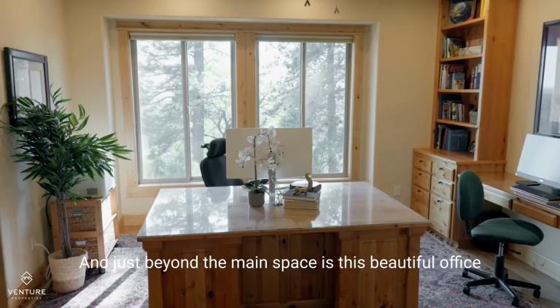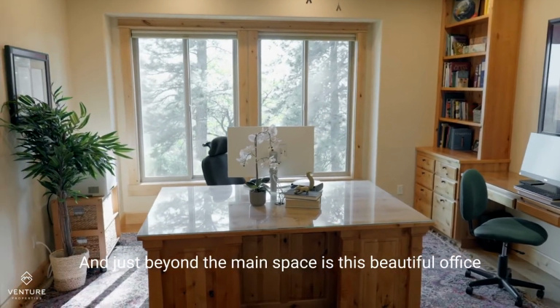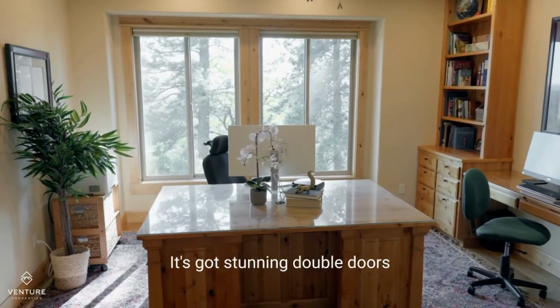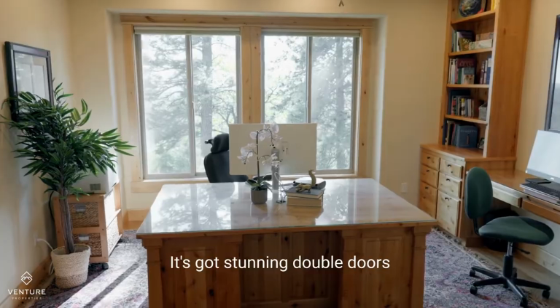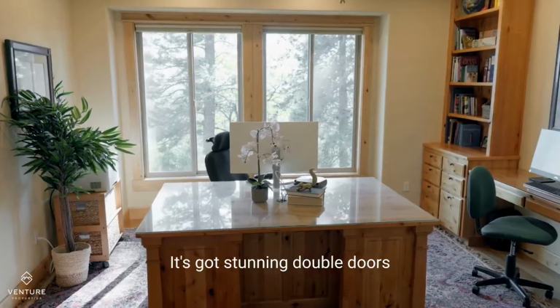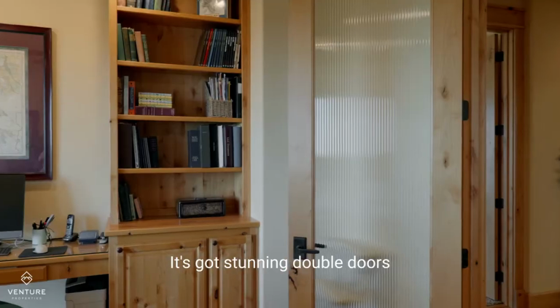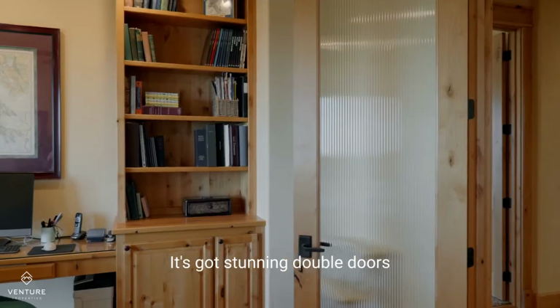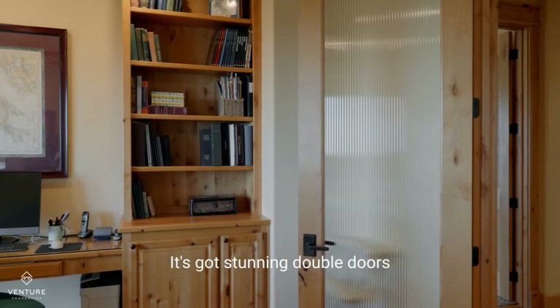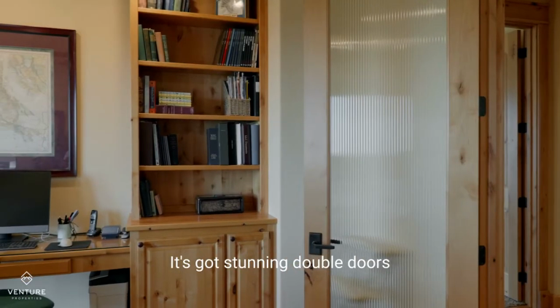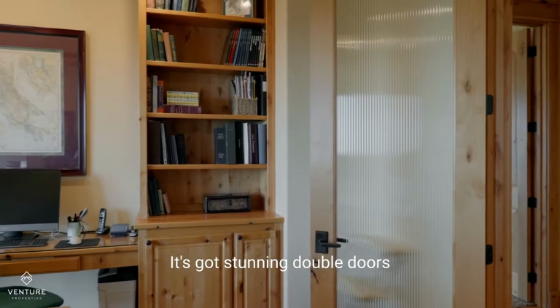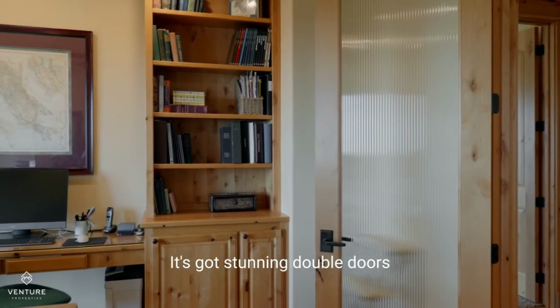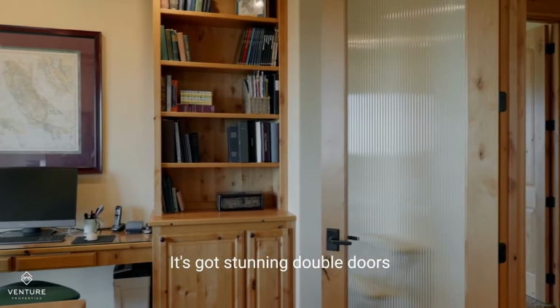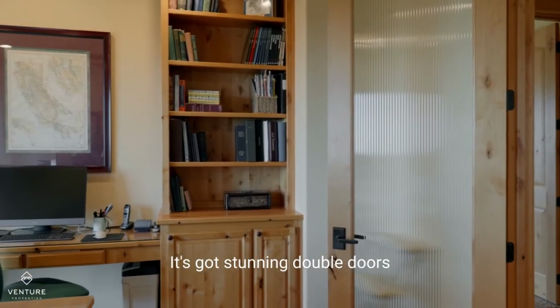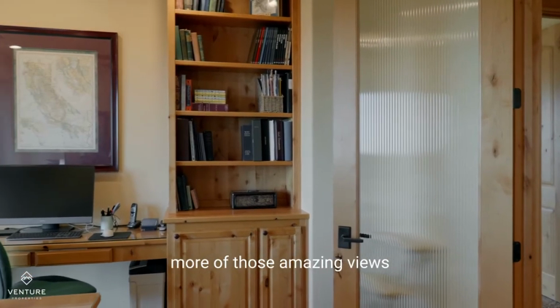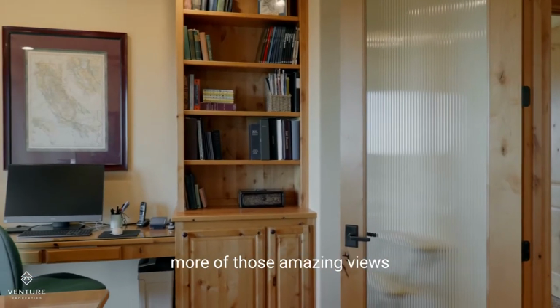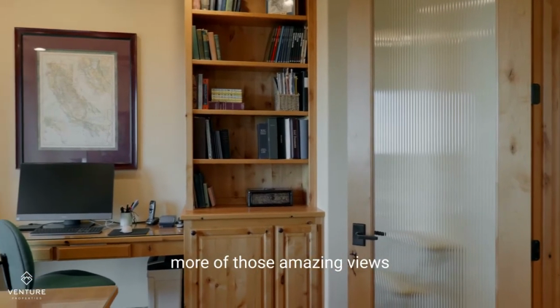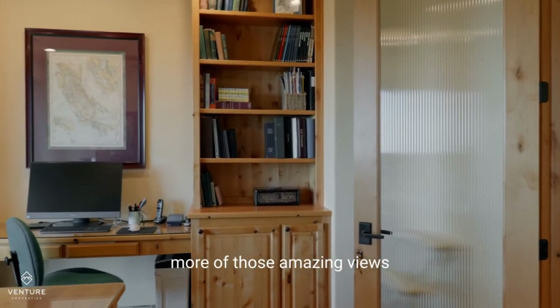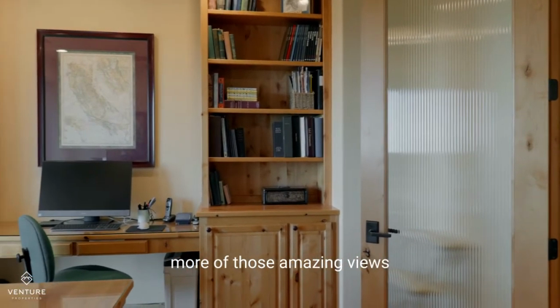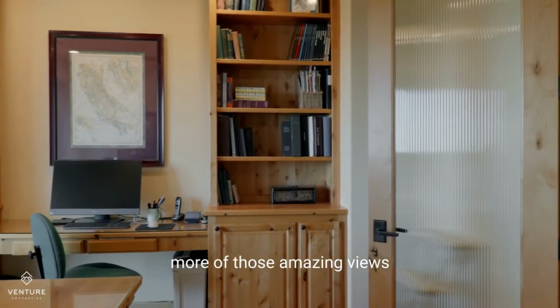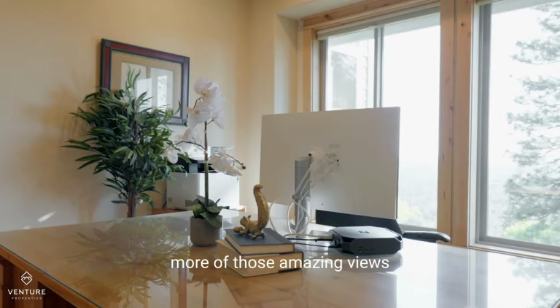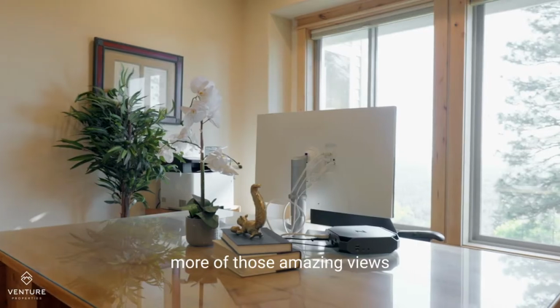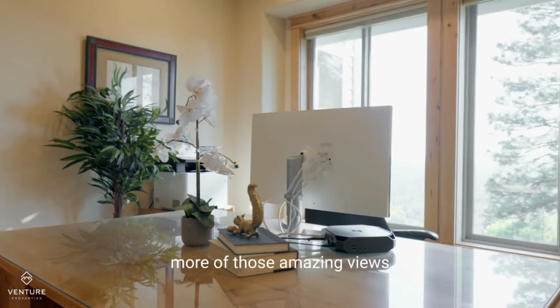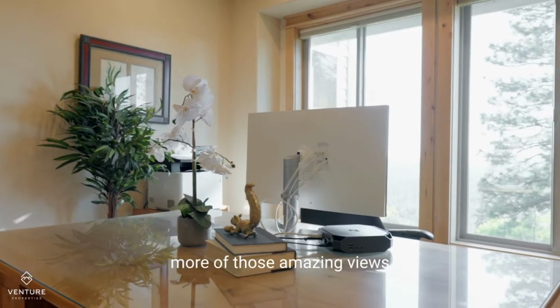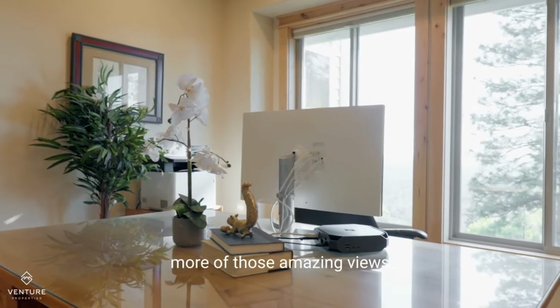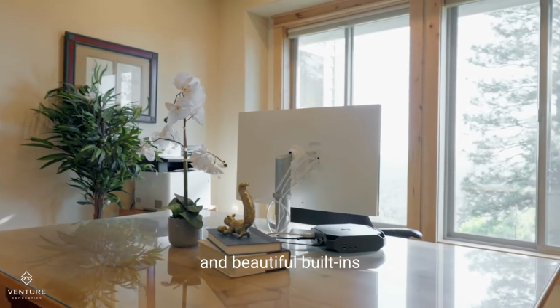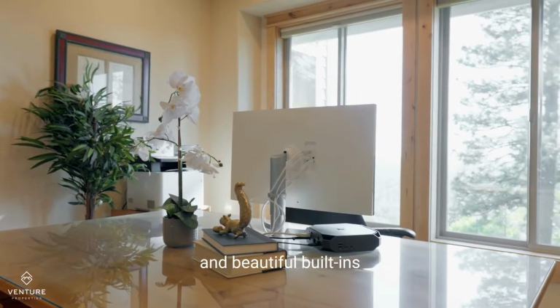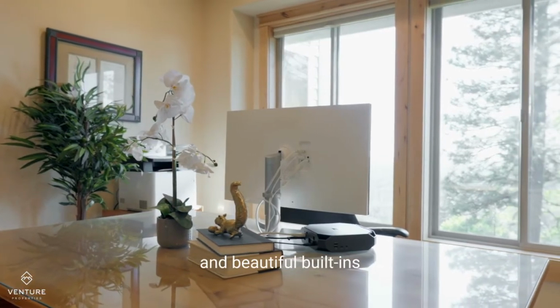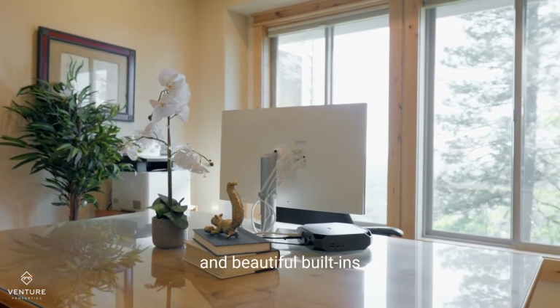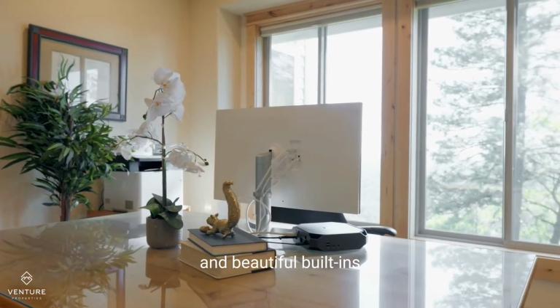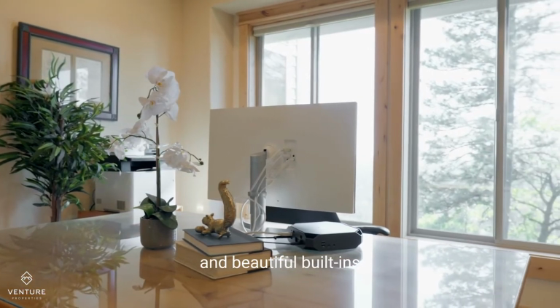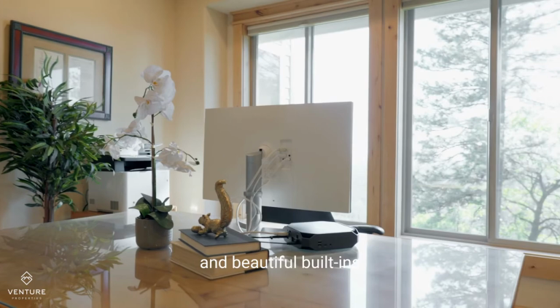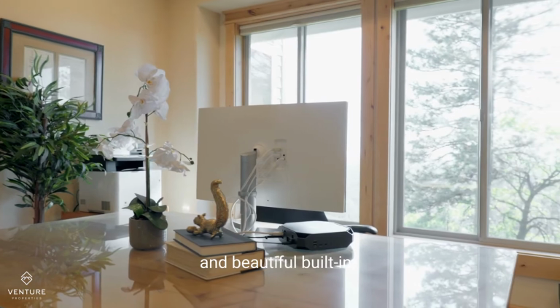And just beyond the main space is this beautiful office. It's got stunning double doors, more of those amazing views, and beautiful built-ins.